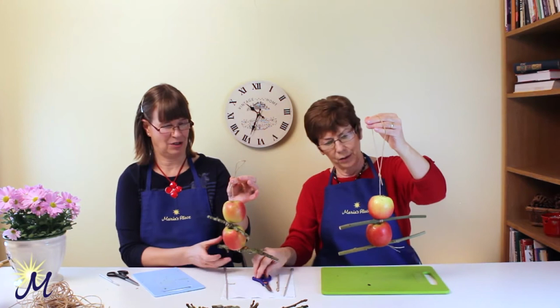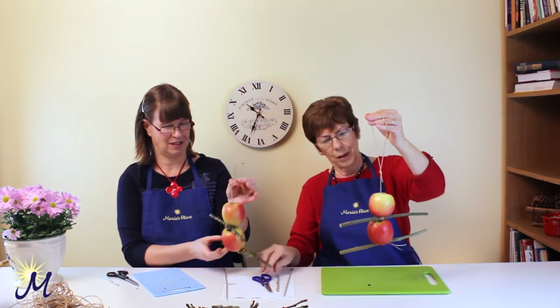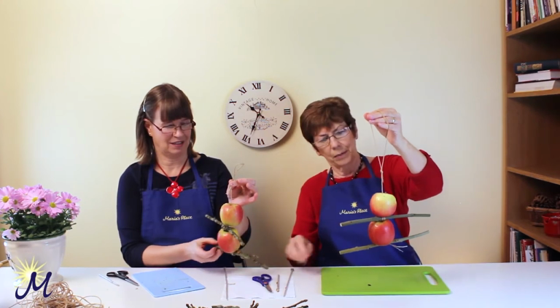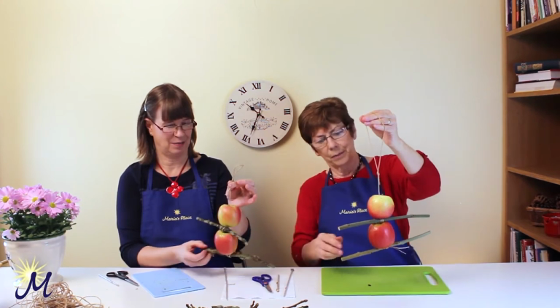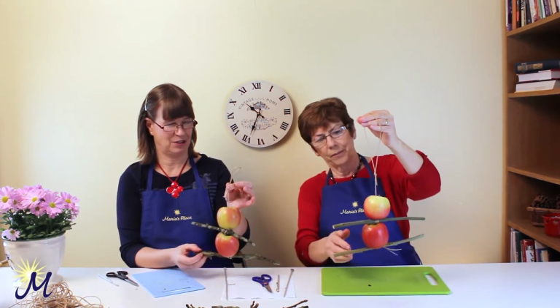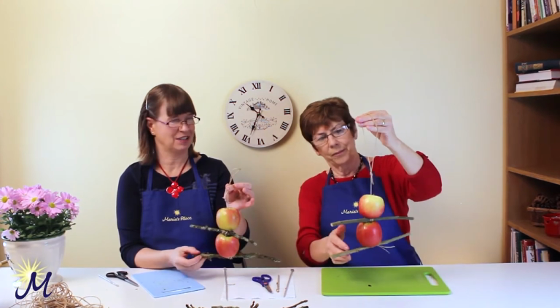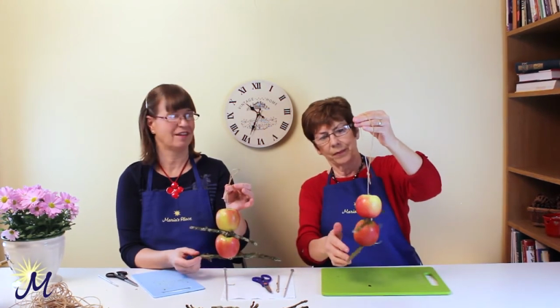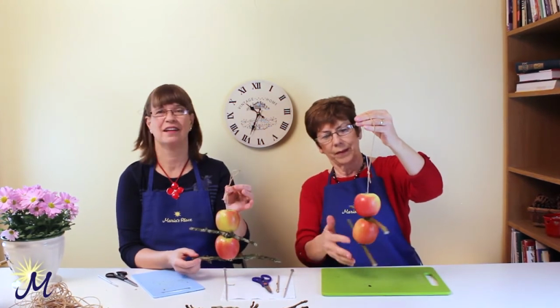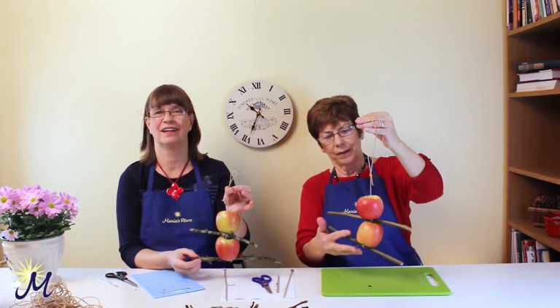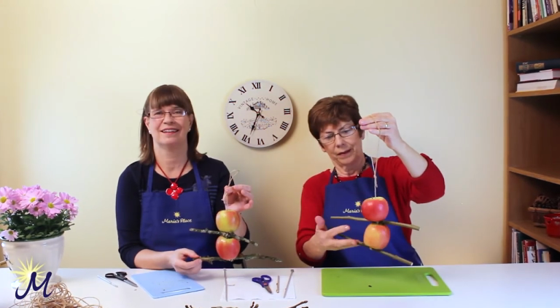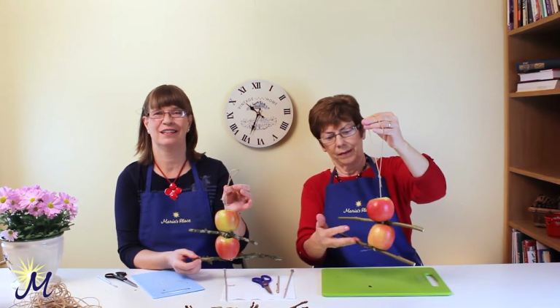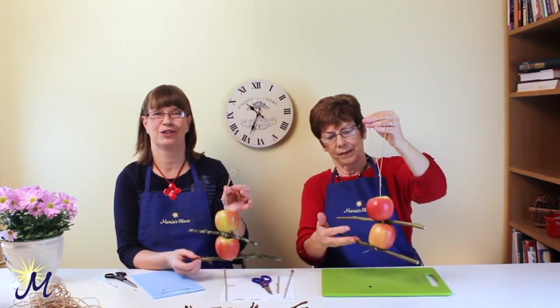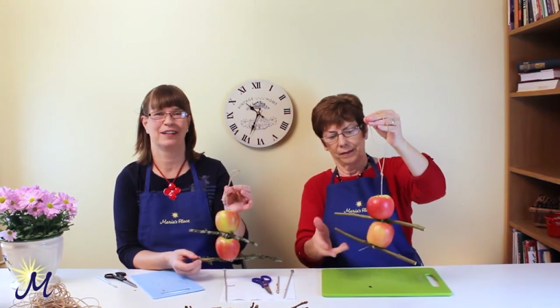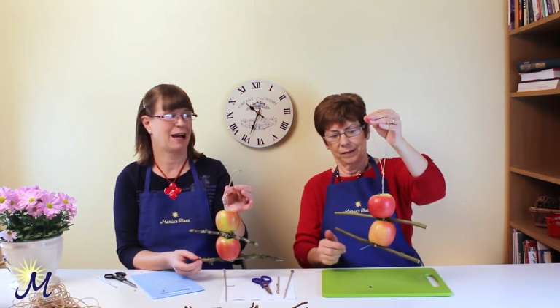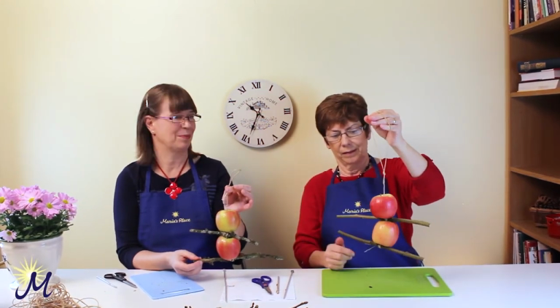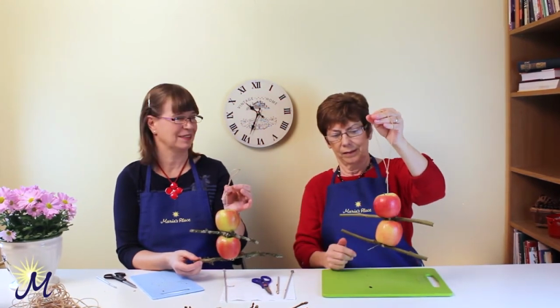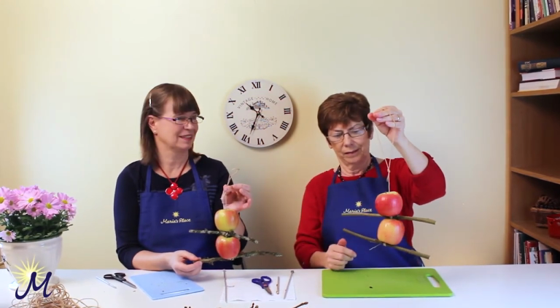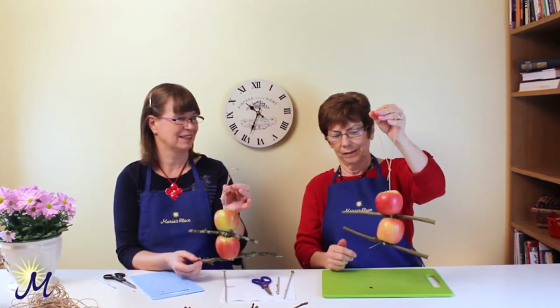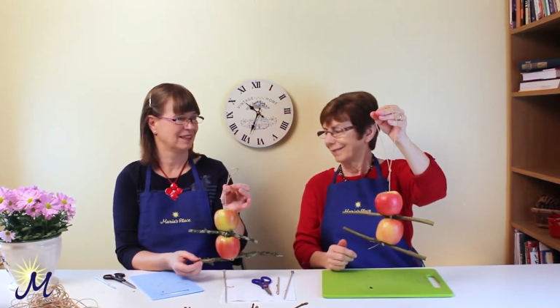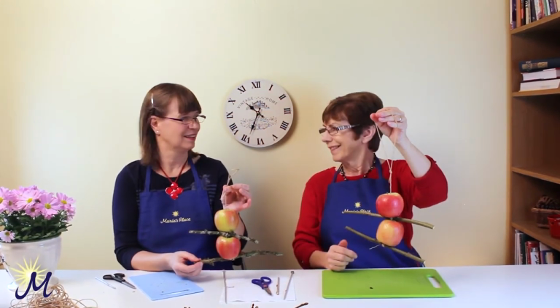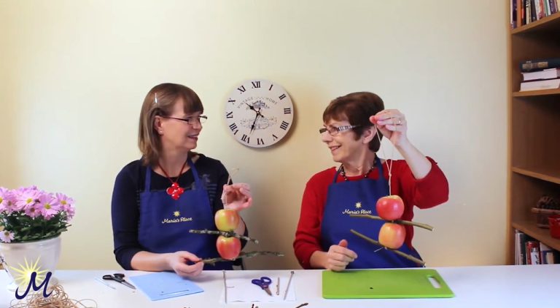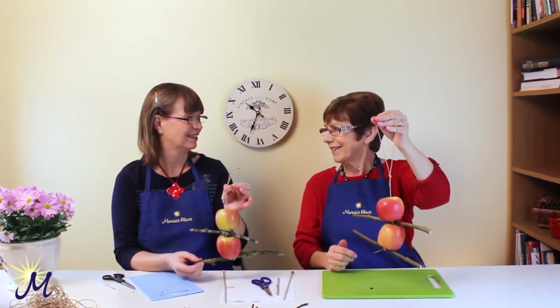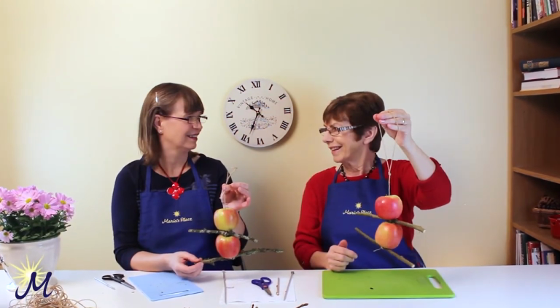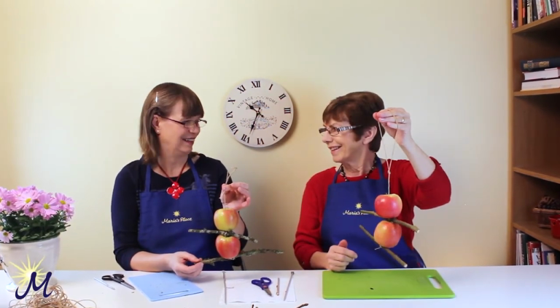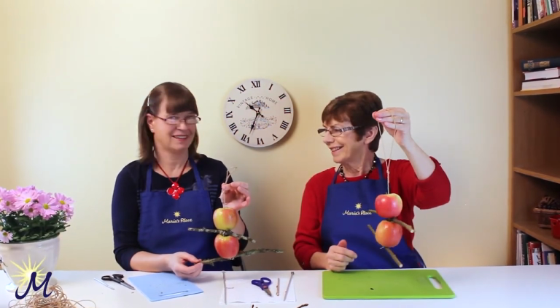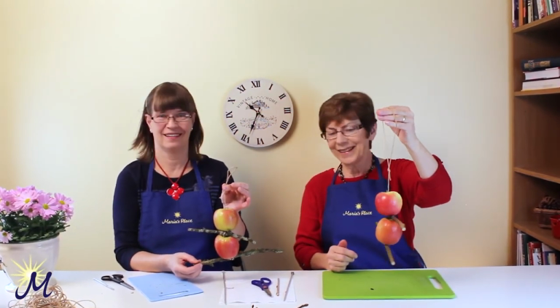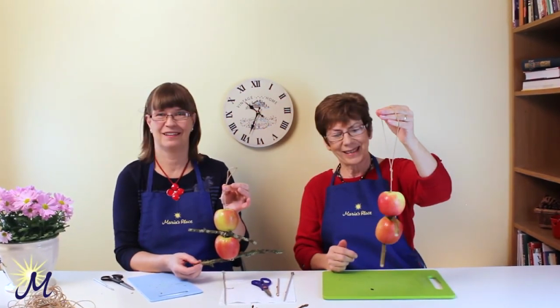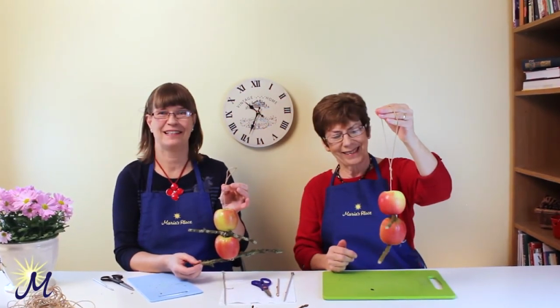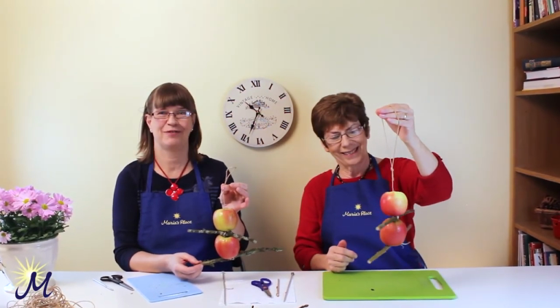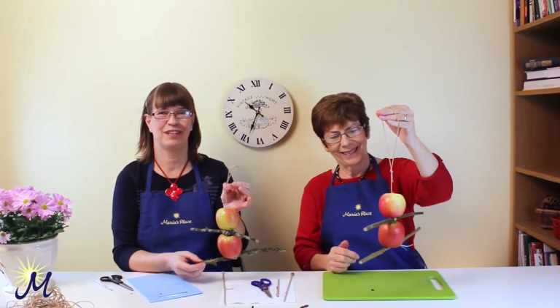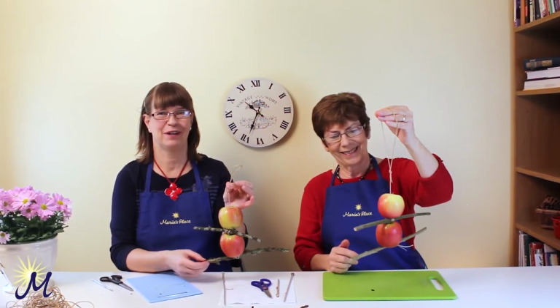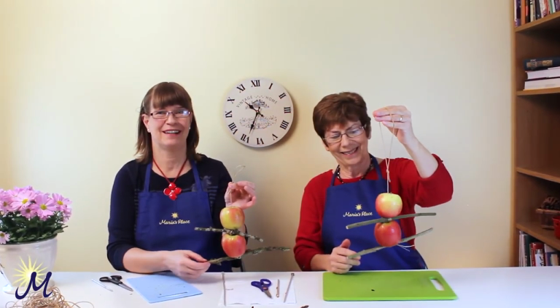The birds can perch there and they'll enjoy the apples. Nice to feed the wildlife.